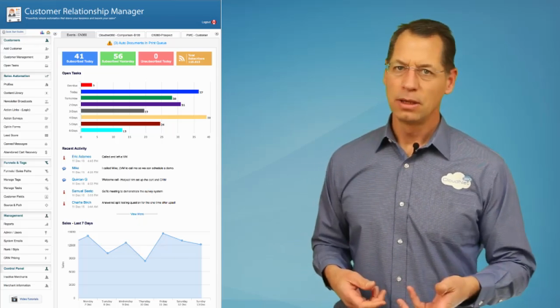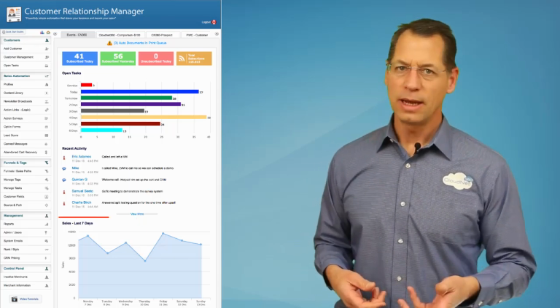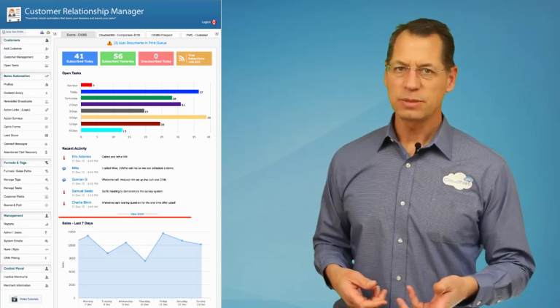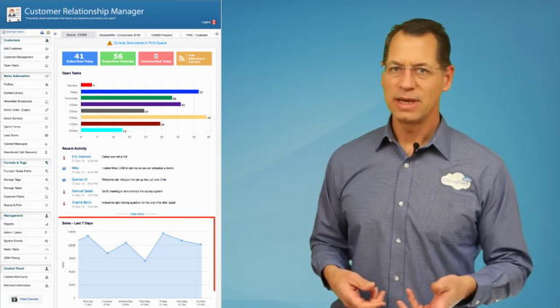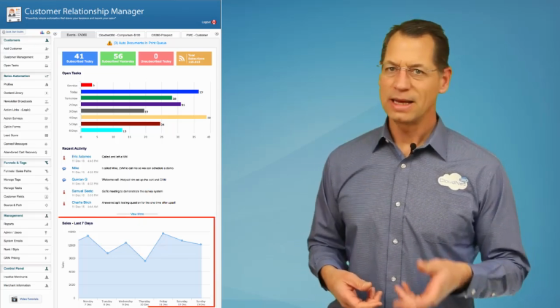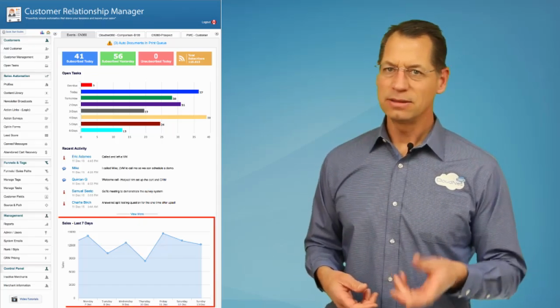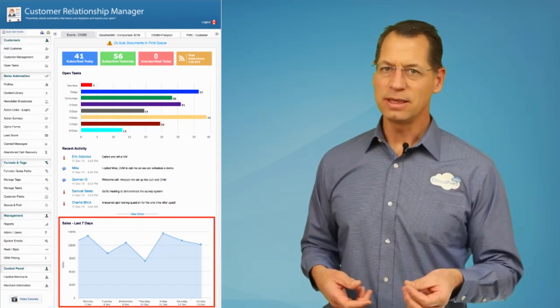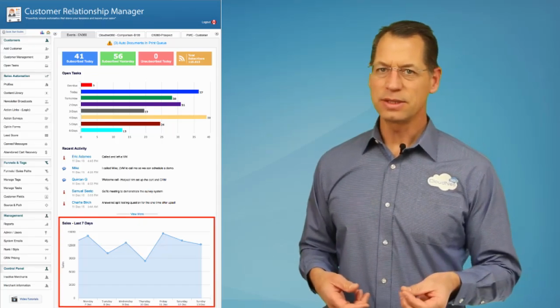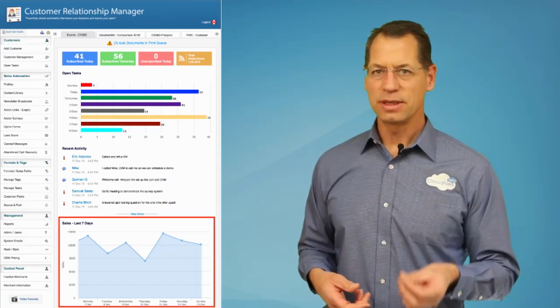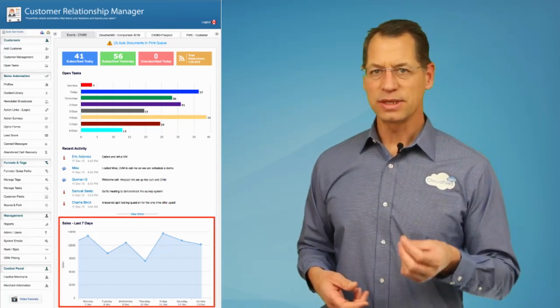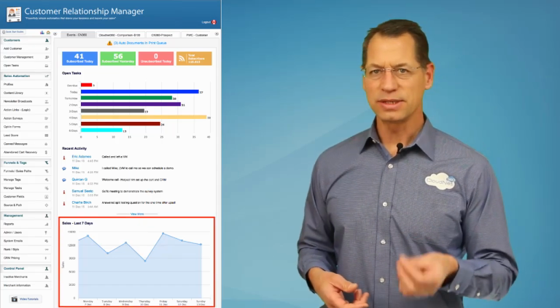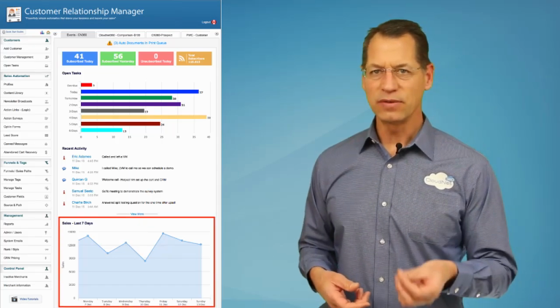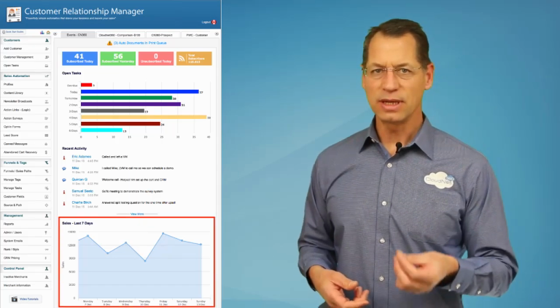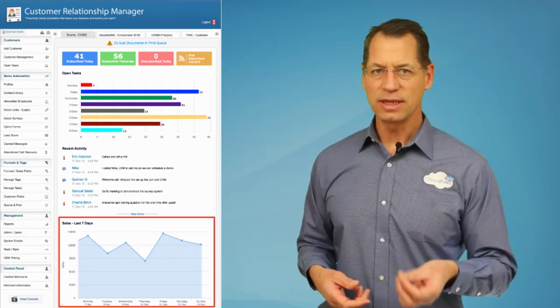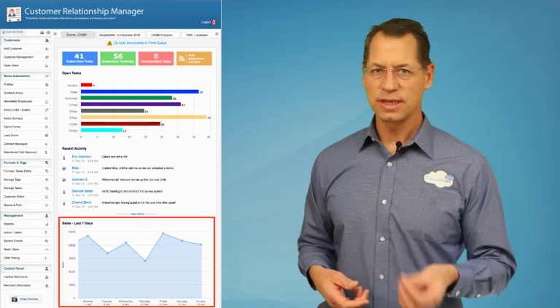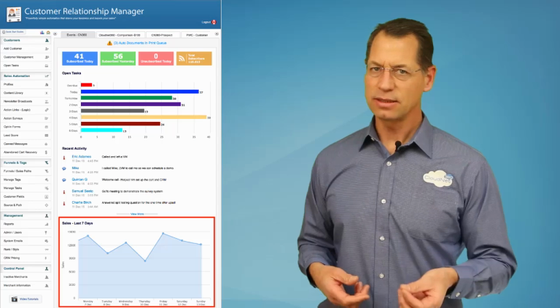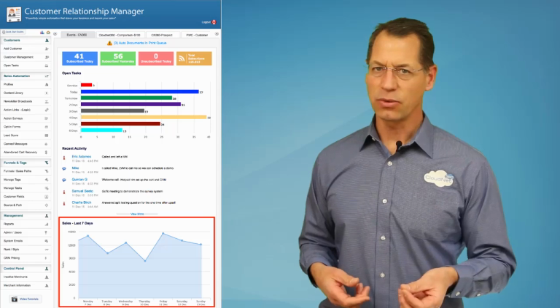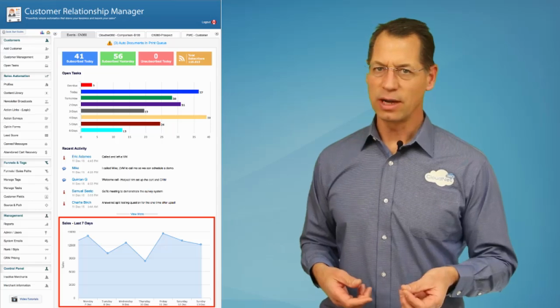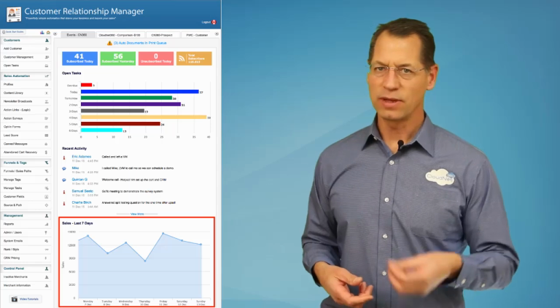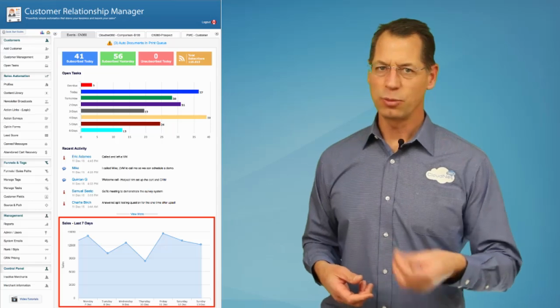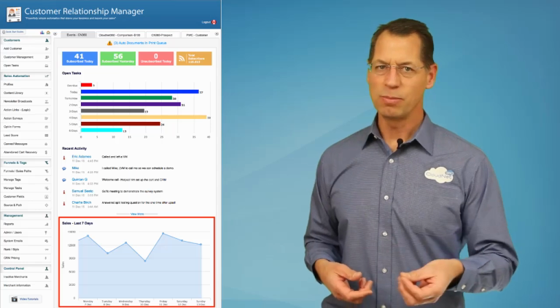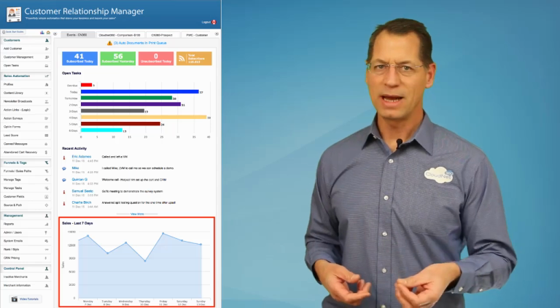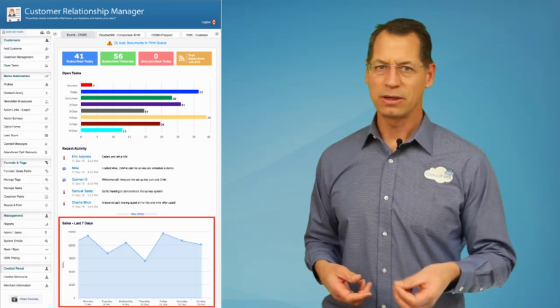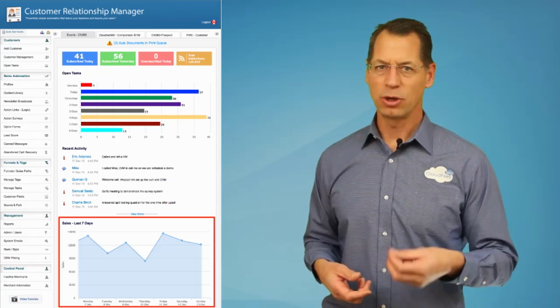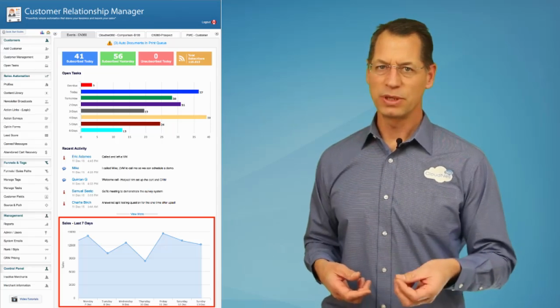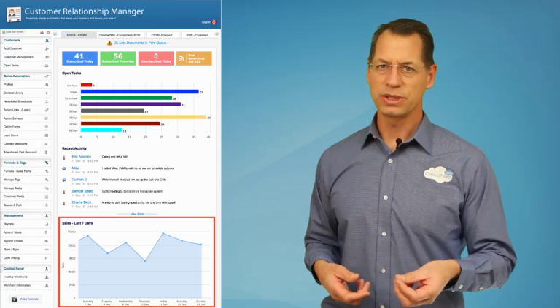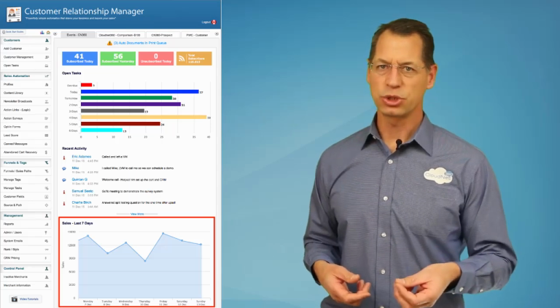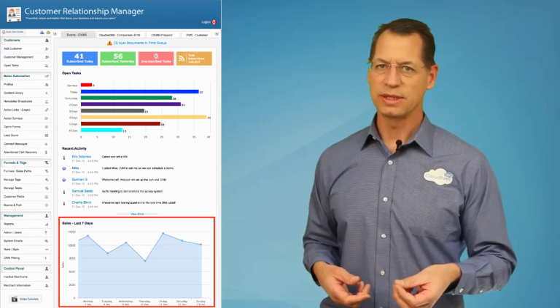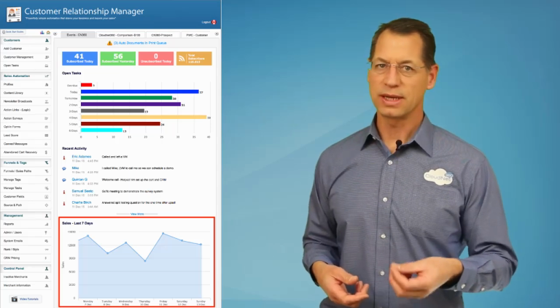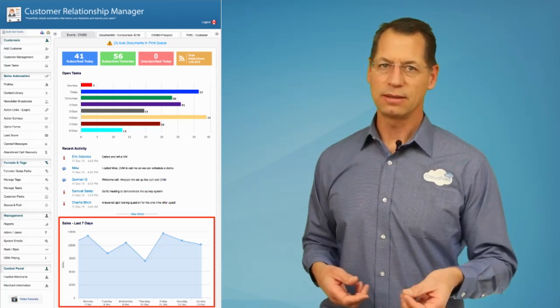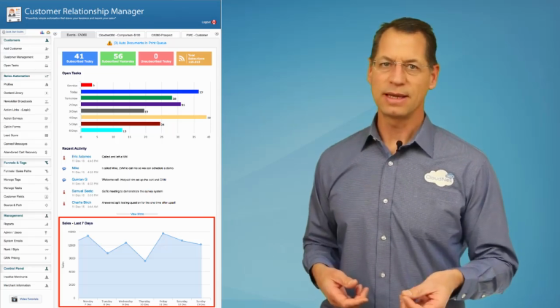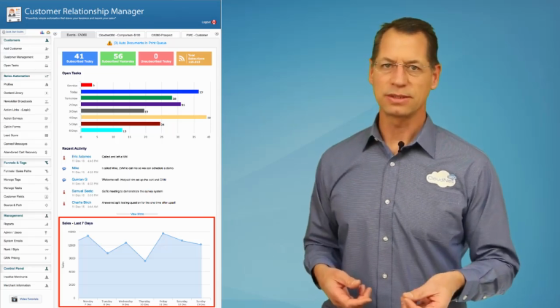Last but not least is a 7-day sales graph to help you monitor your business trends at a glance.